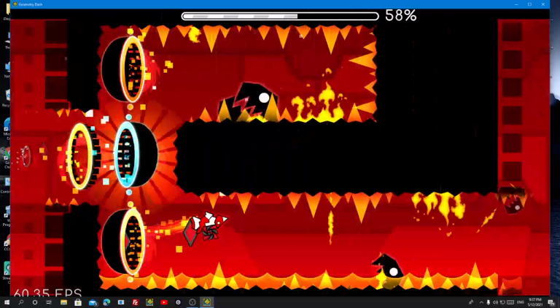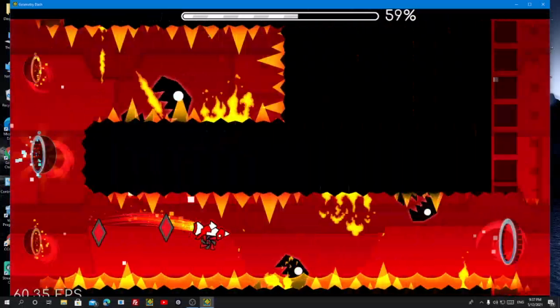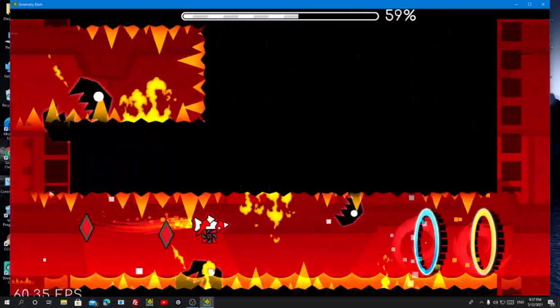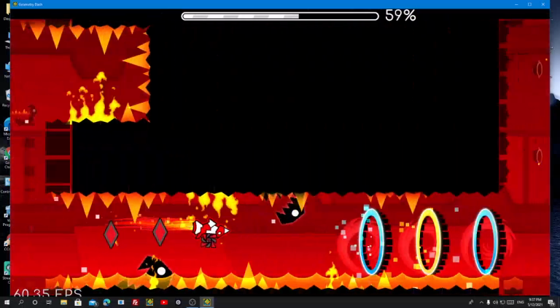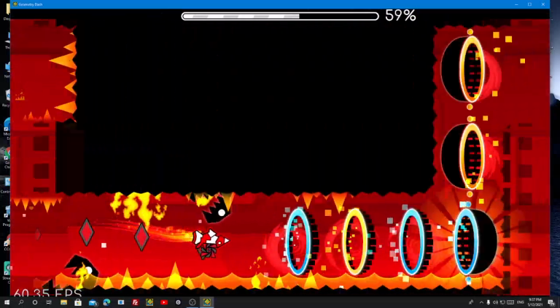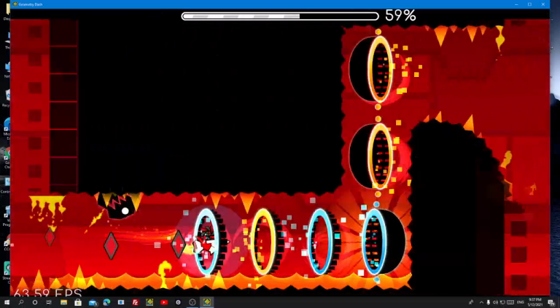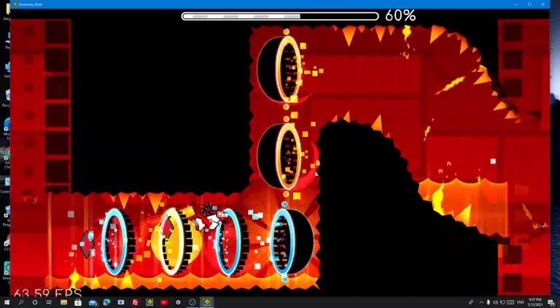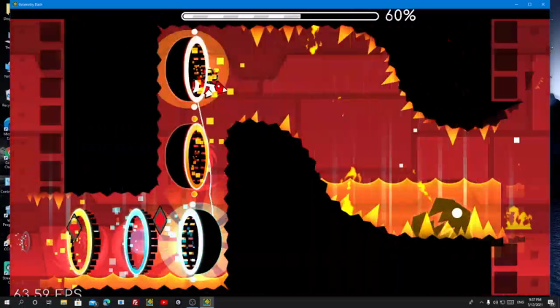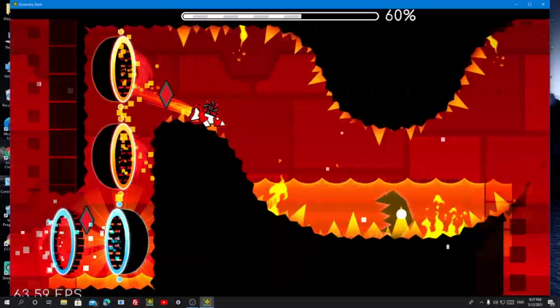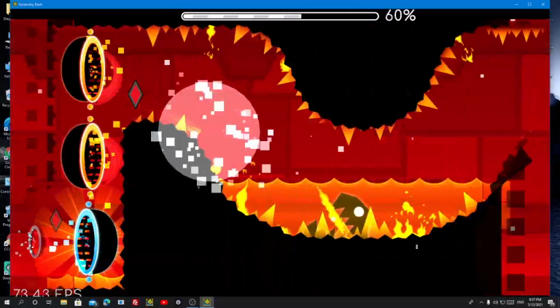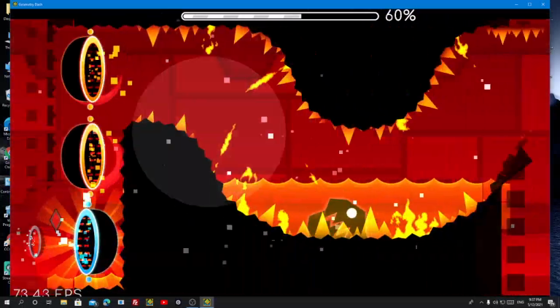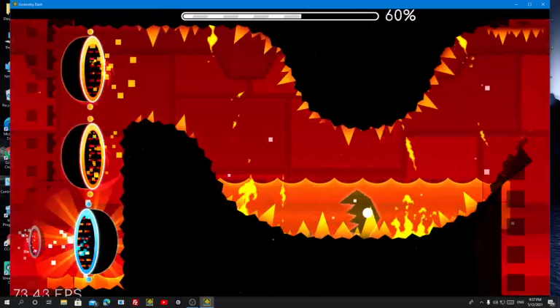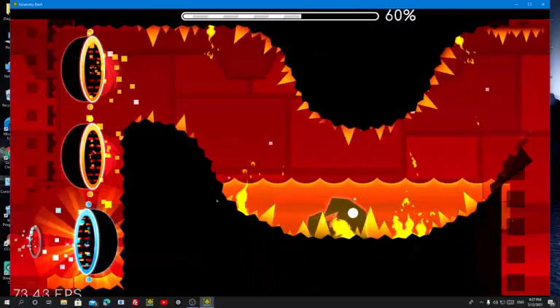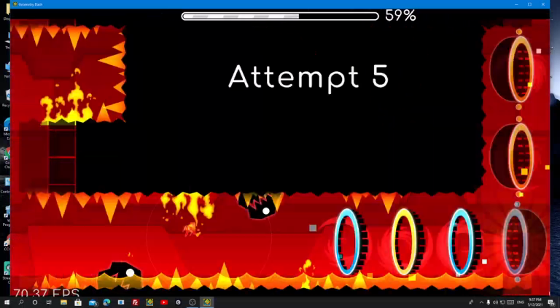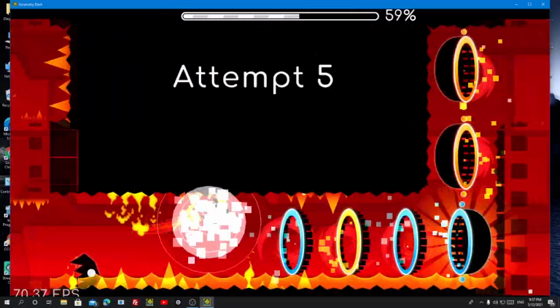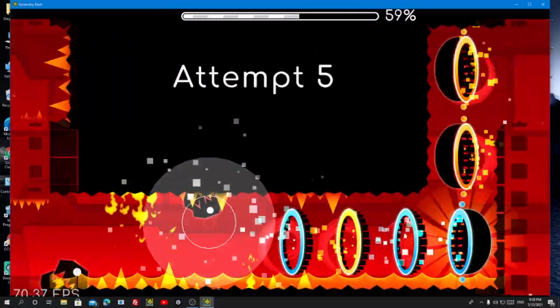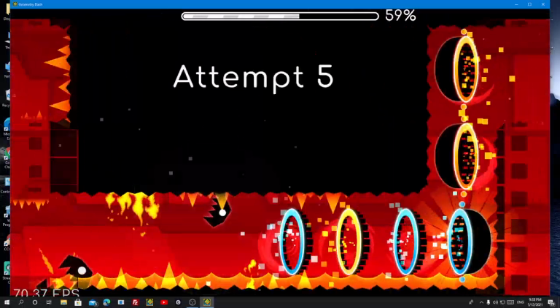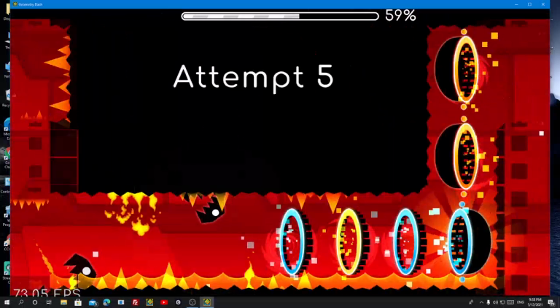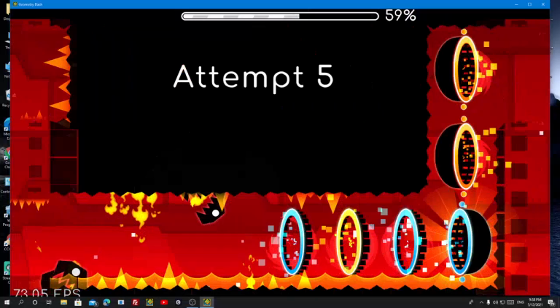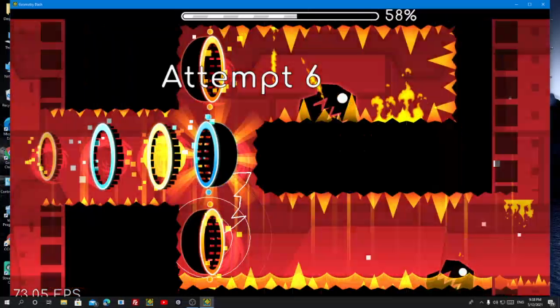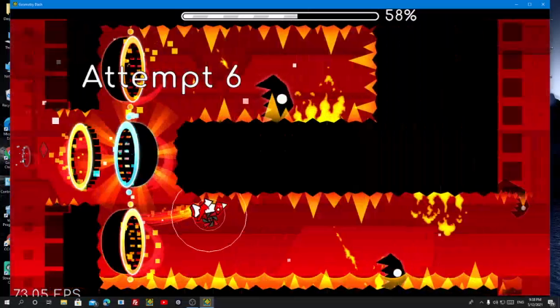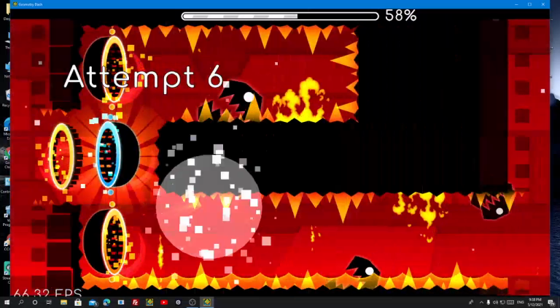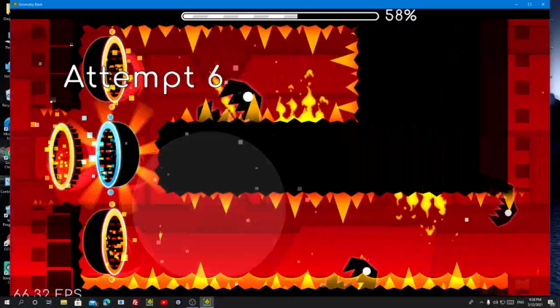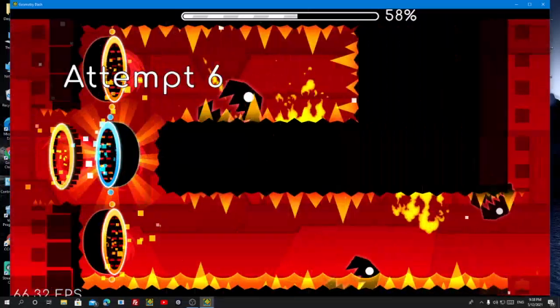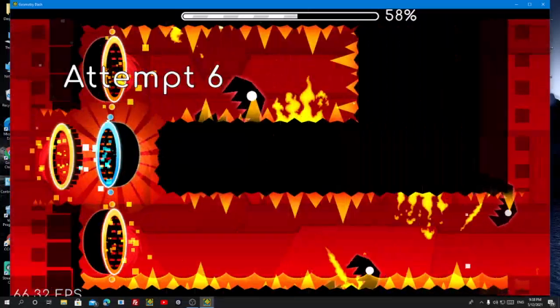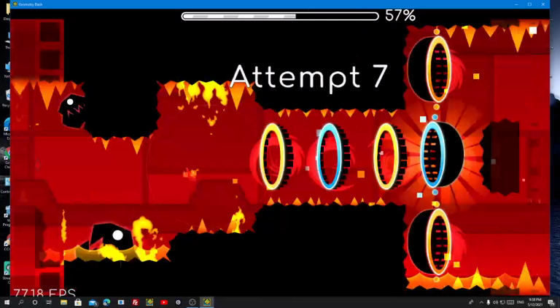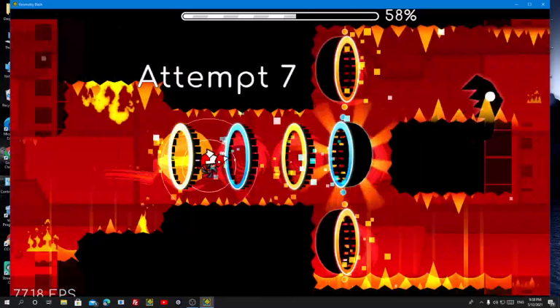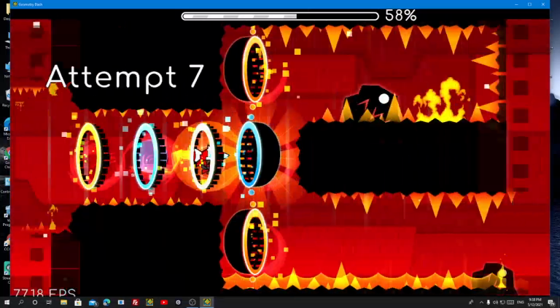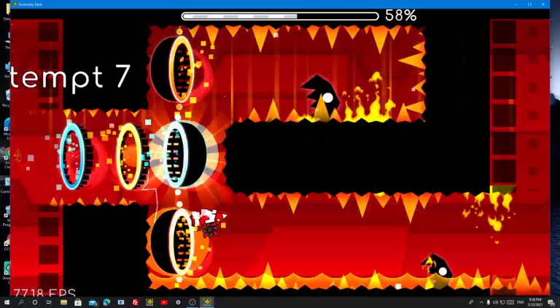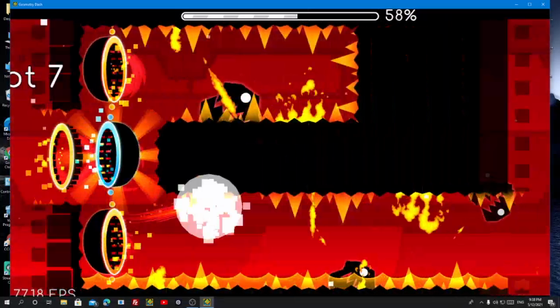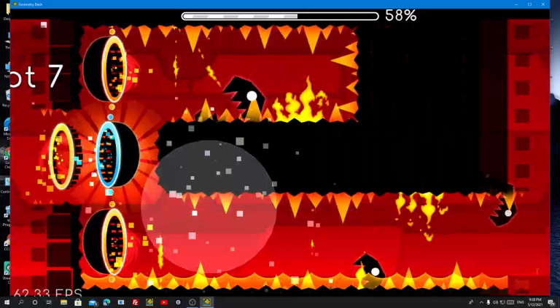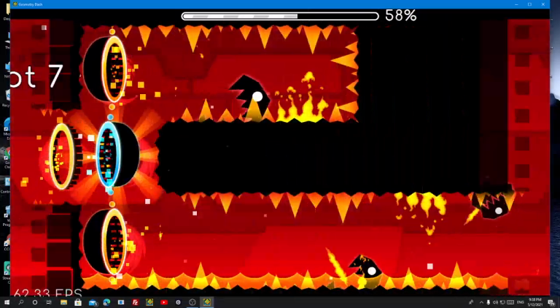You must not die when you are in ship mode. As you guys can see, I must not die or else it will not work. I don't know why I keep pressing the checkpoint.